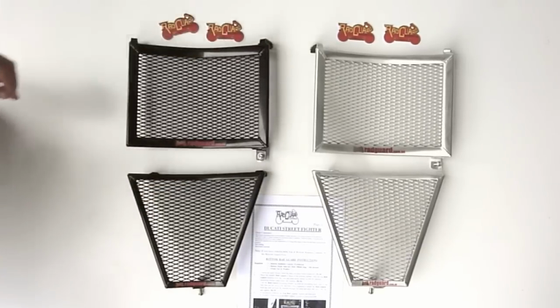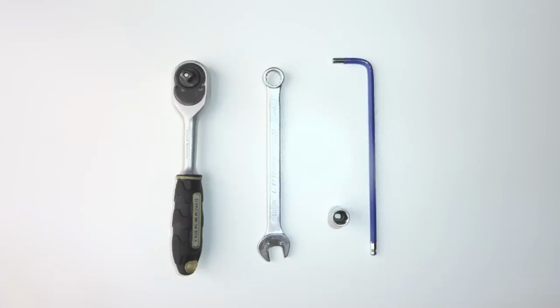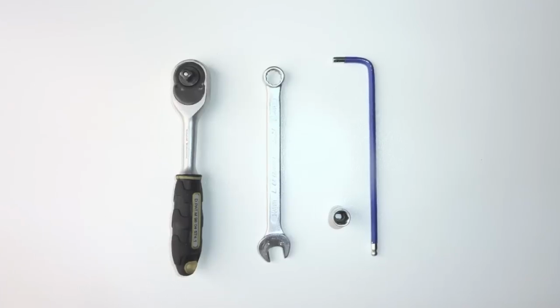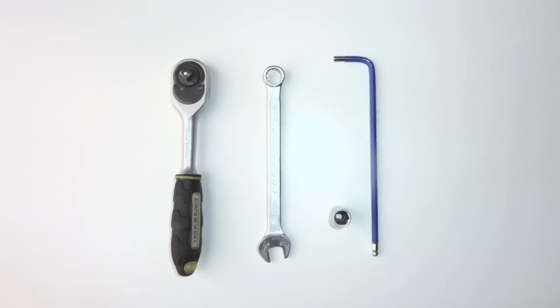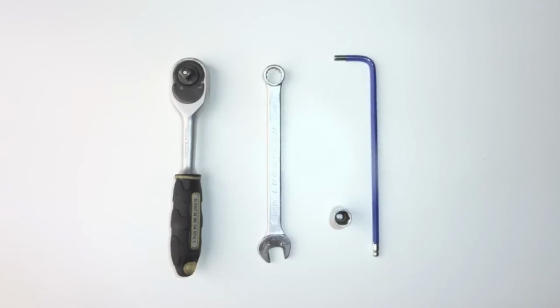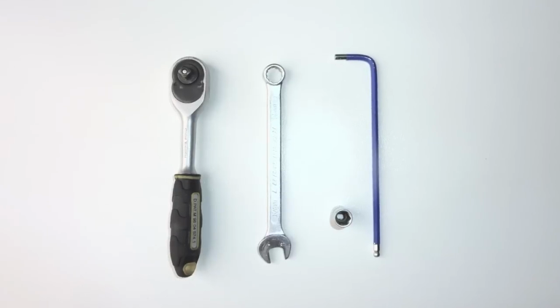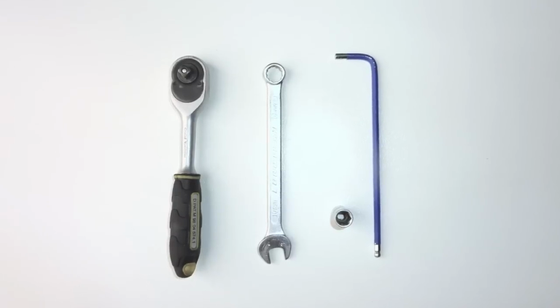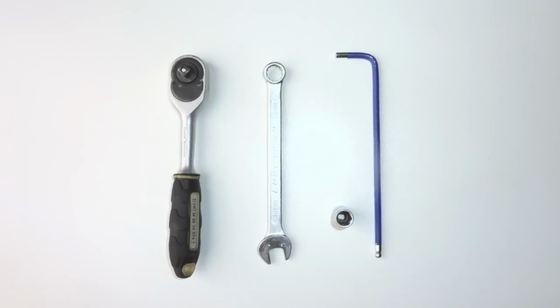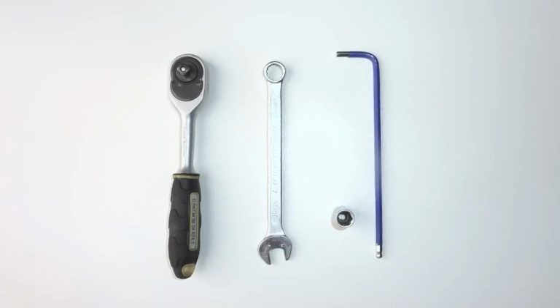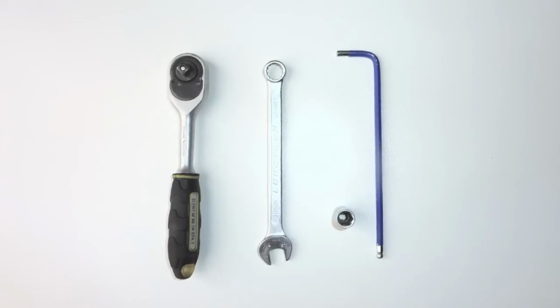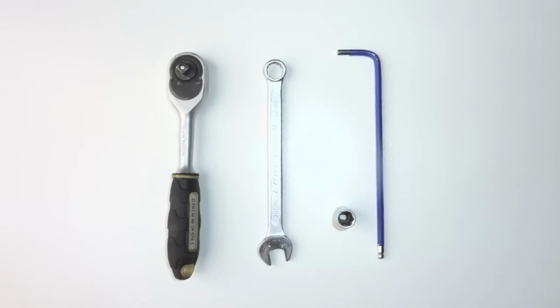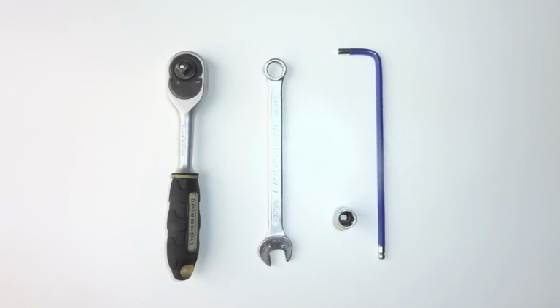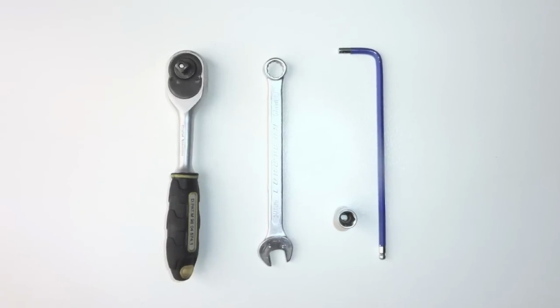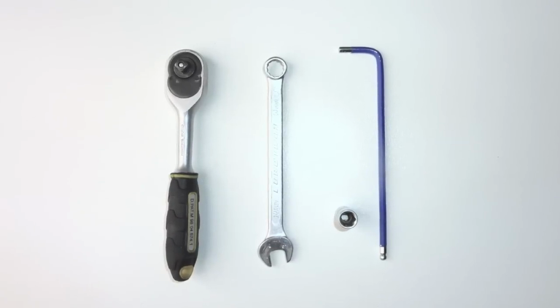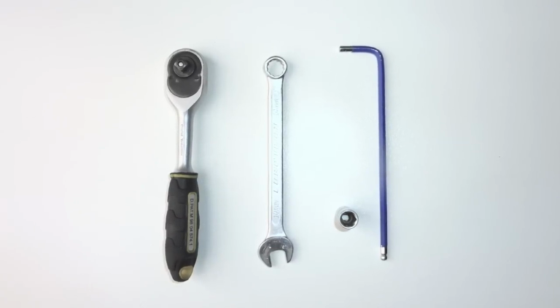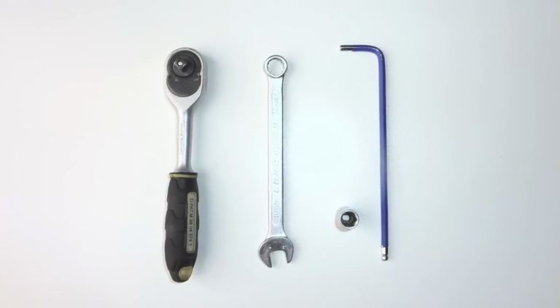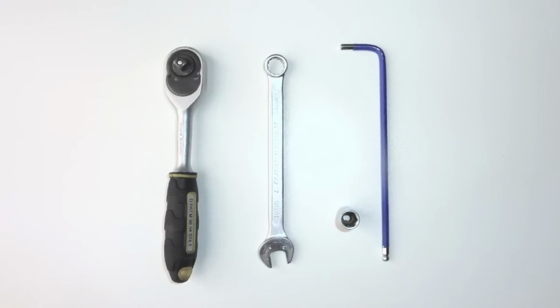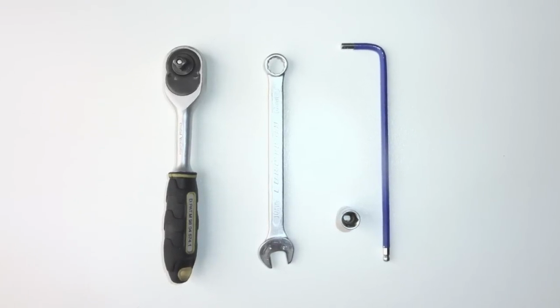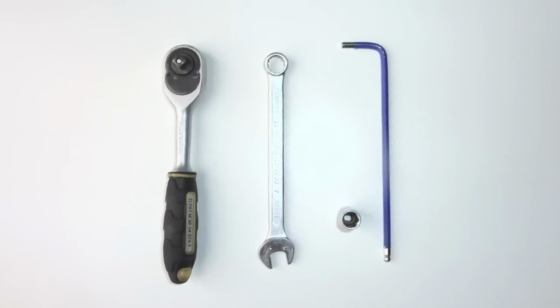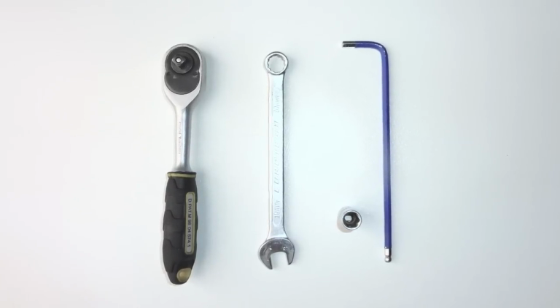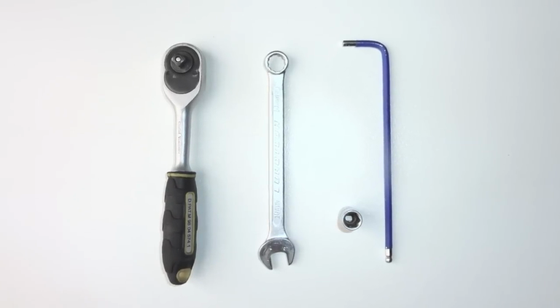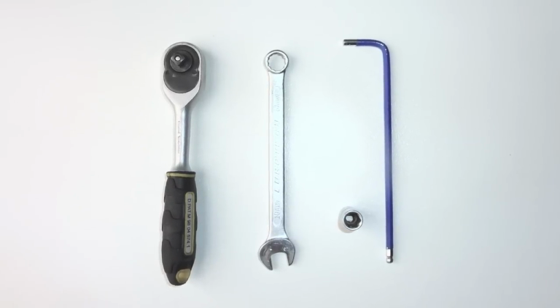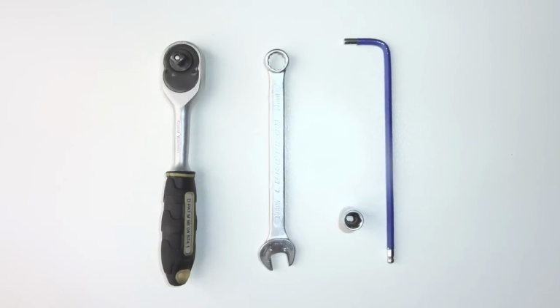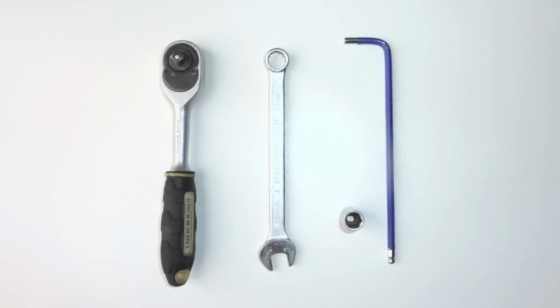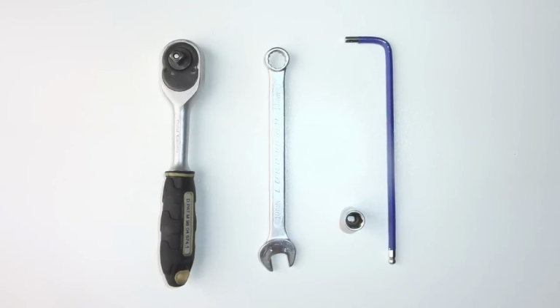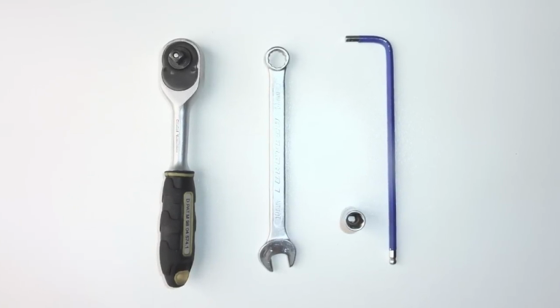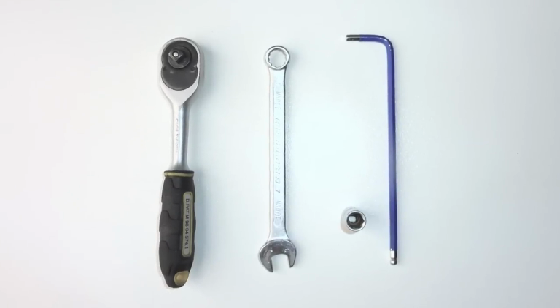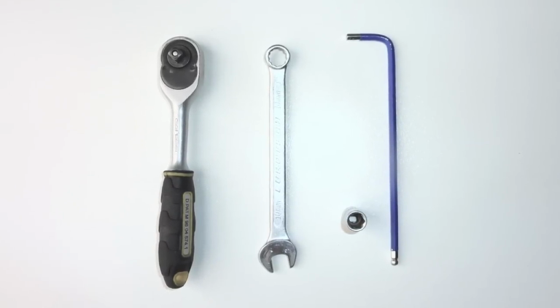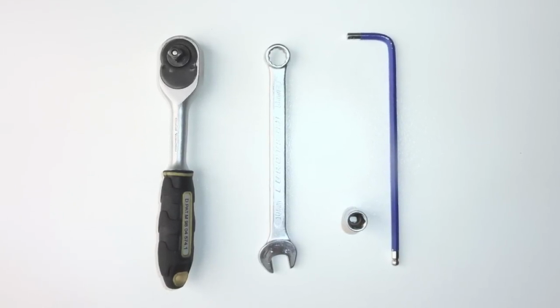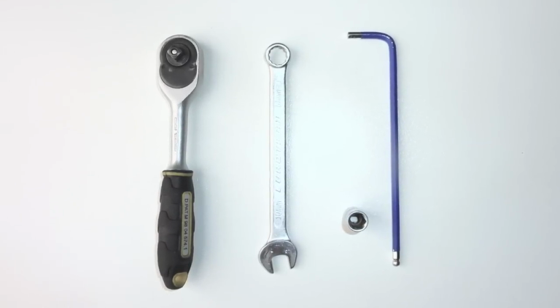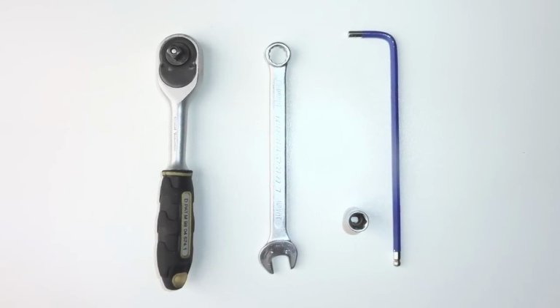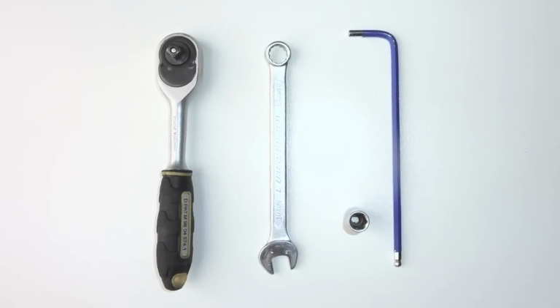To install the guards, you will need an 8mm socket, a 10mm spanner and a 4mm allen key.